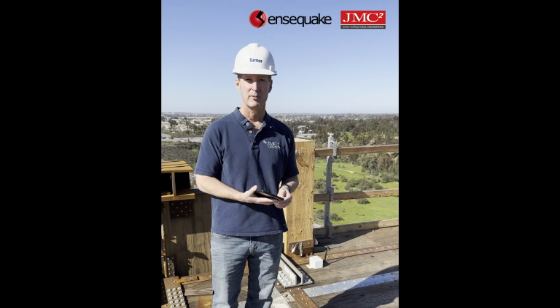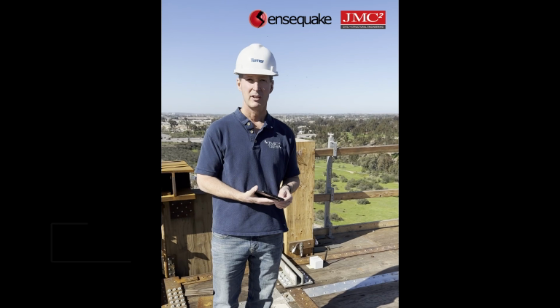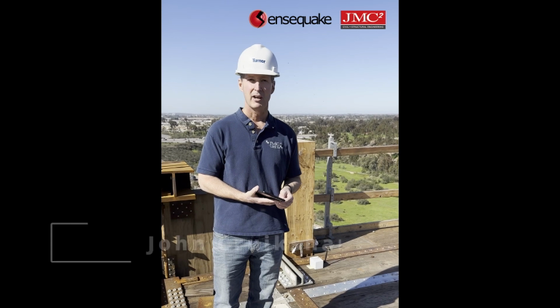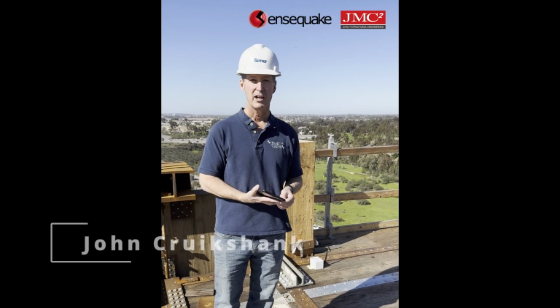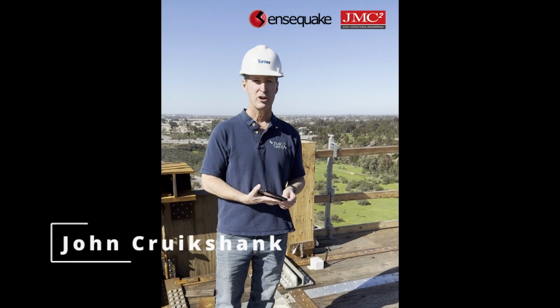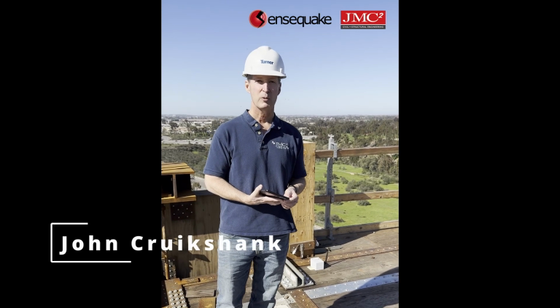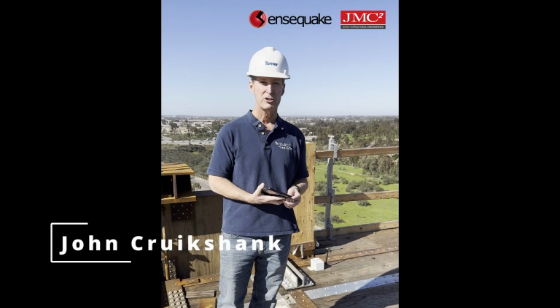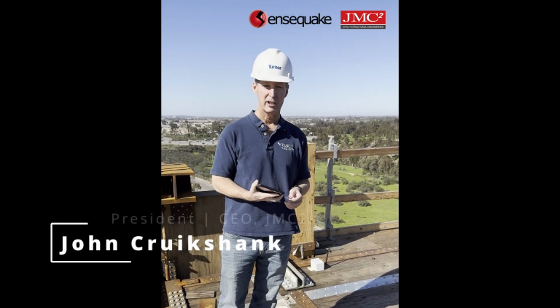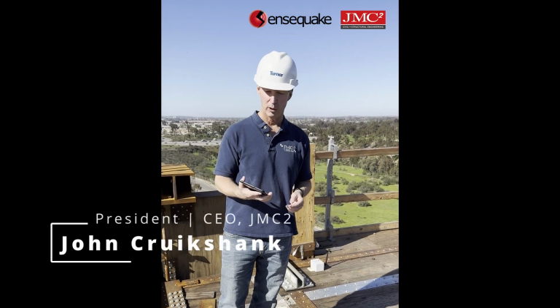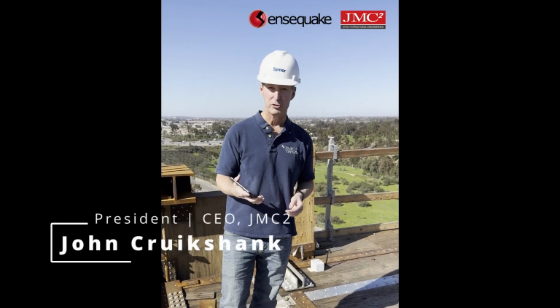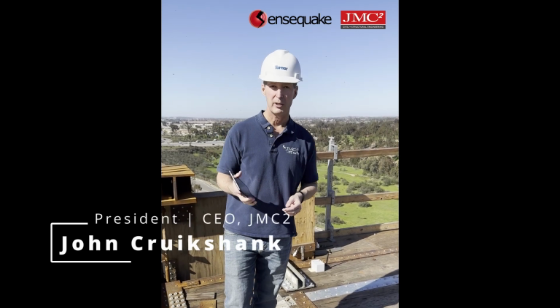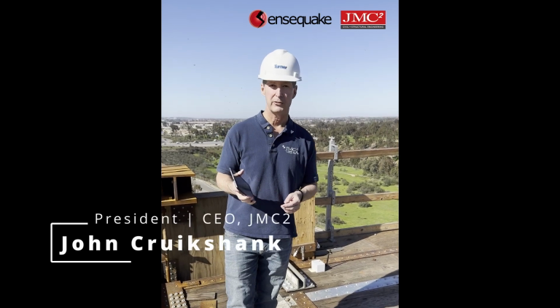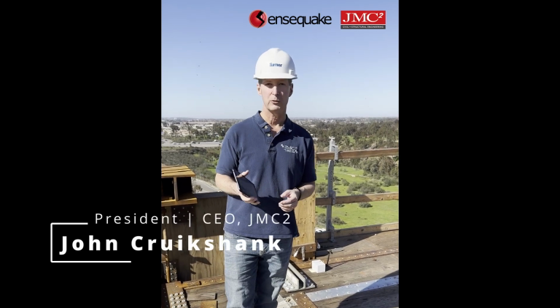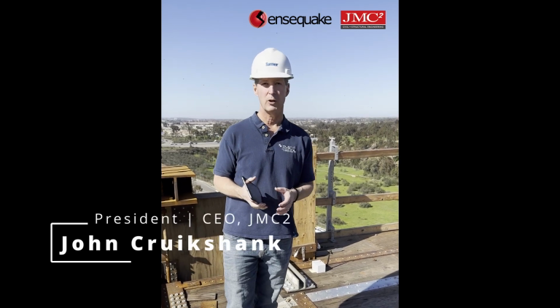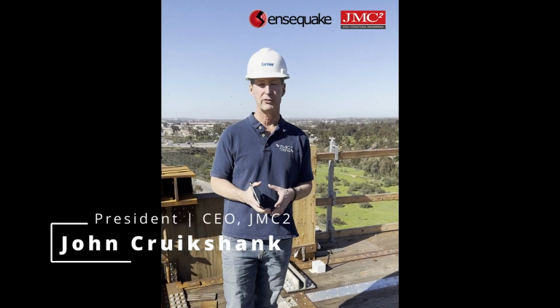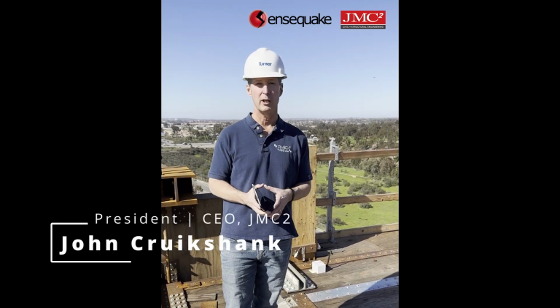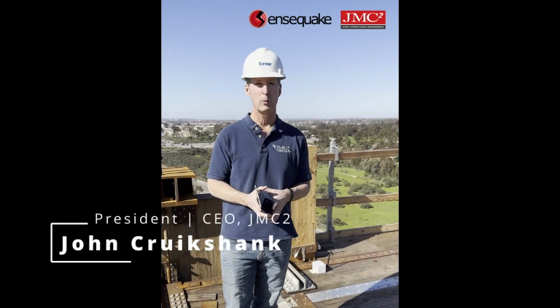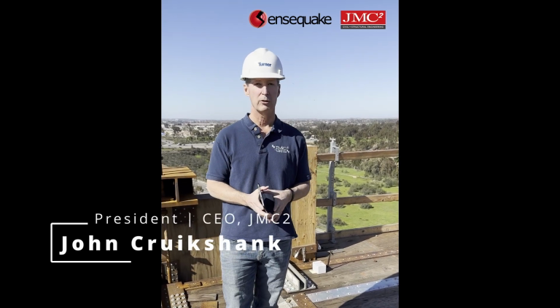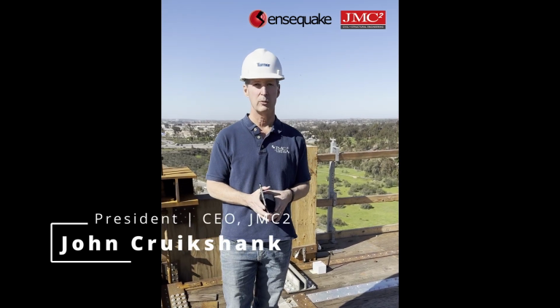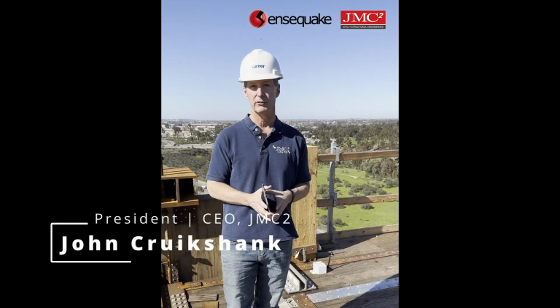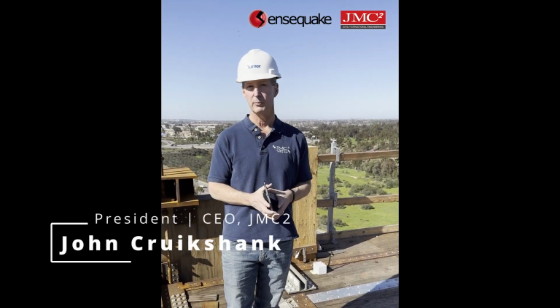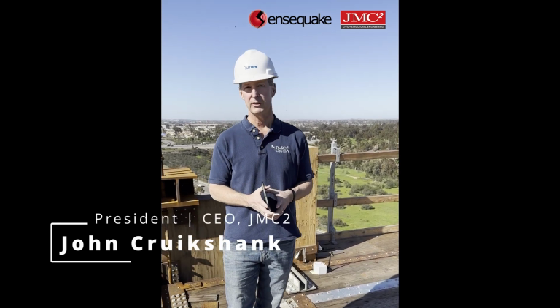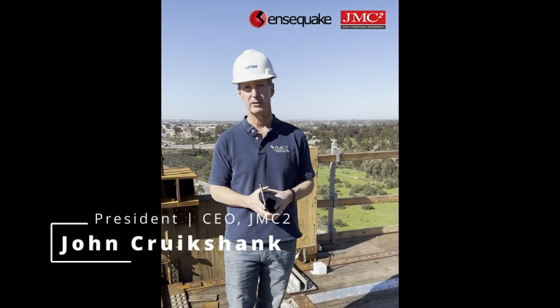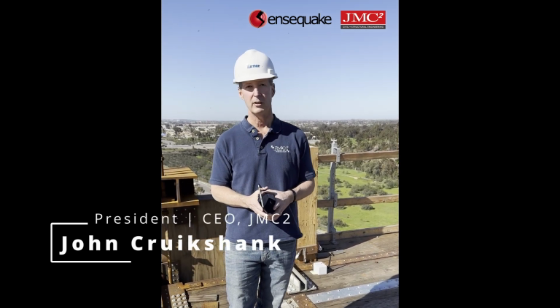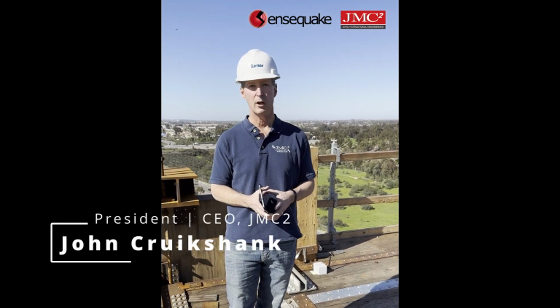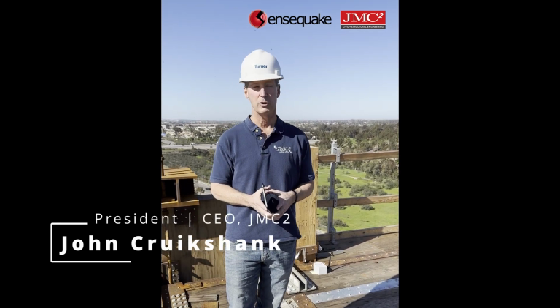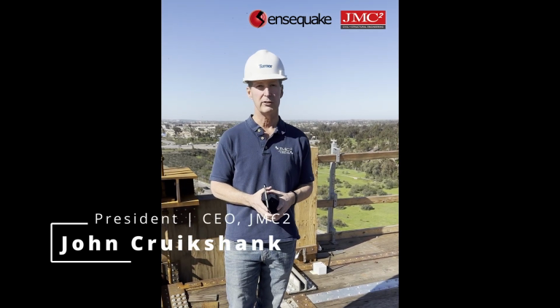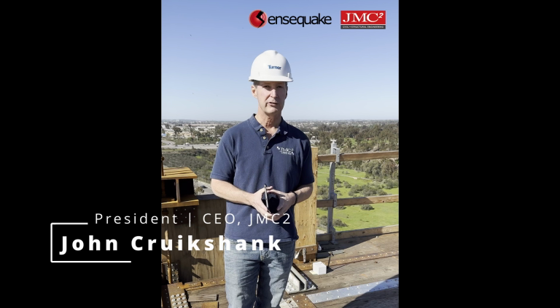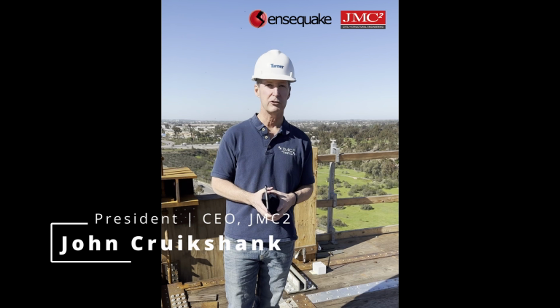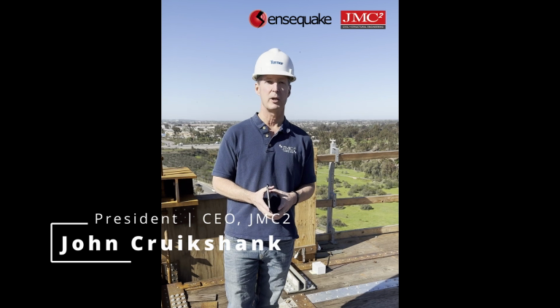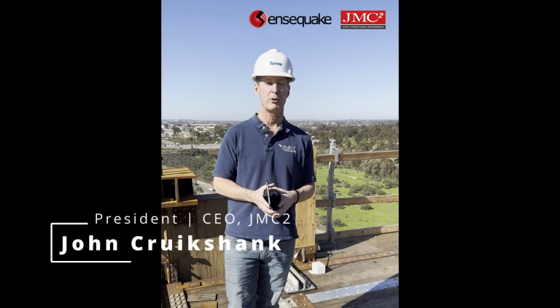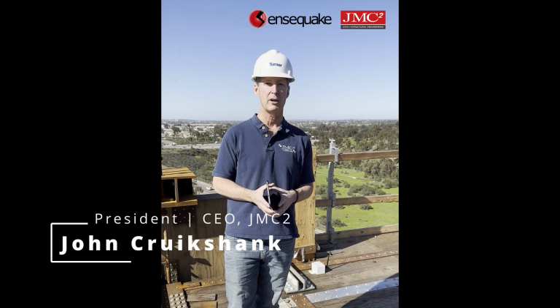Hi, John Perkshank here with JMC Squared. Today we're doing some testing using the Sensequake product.